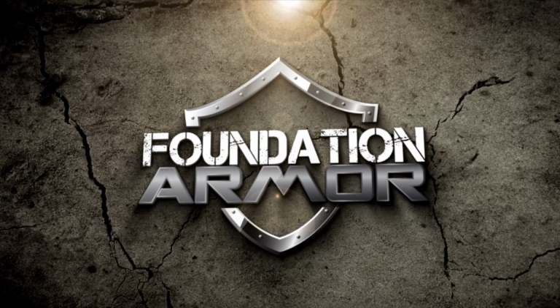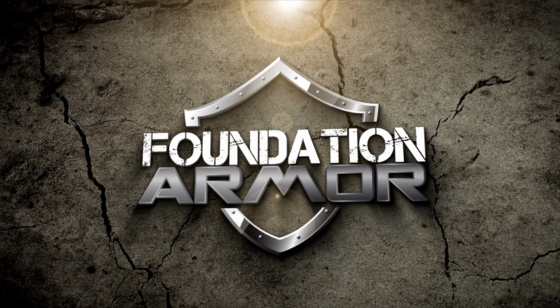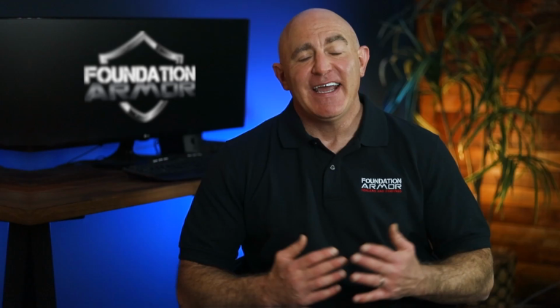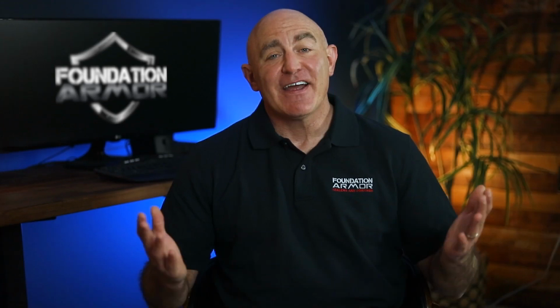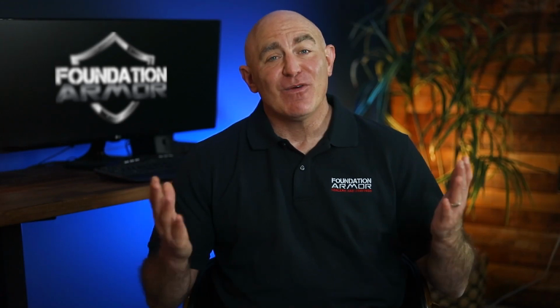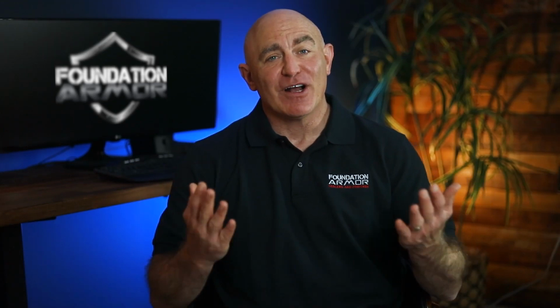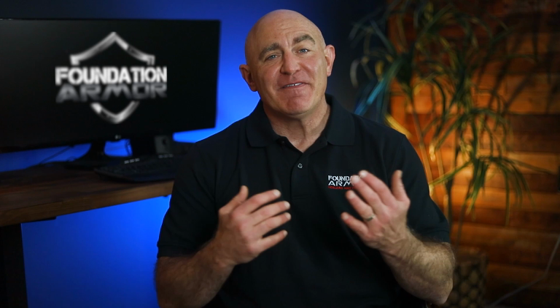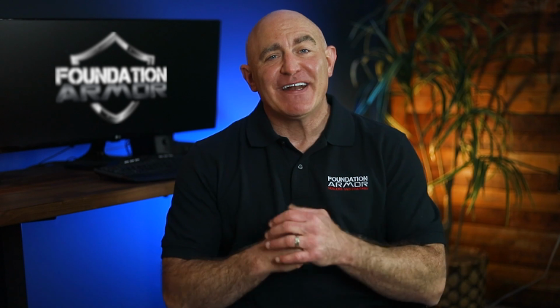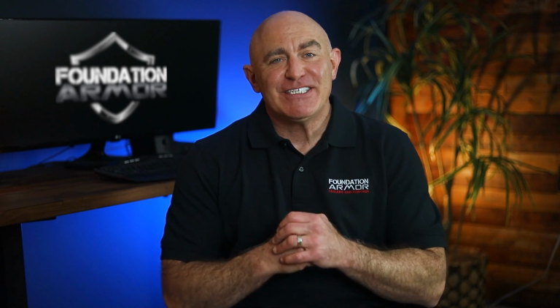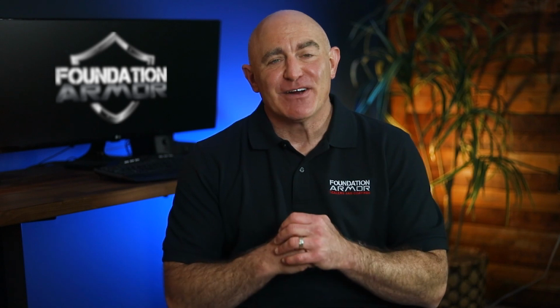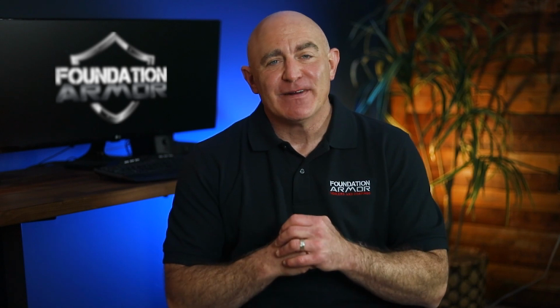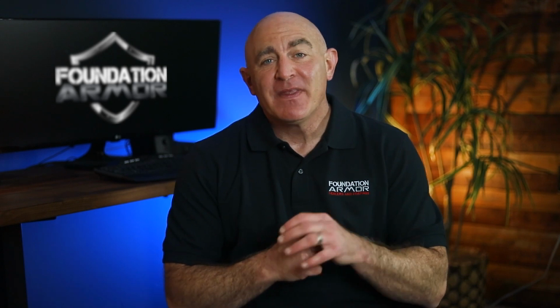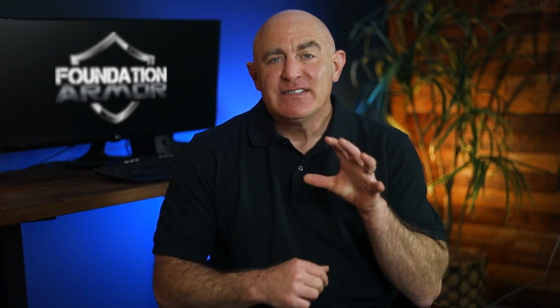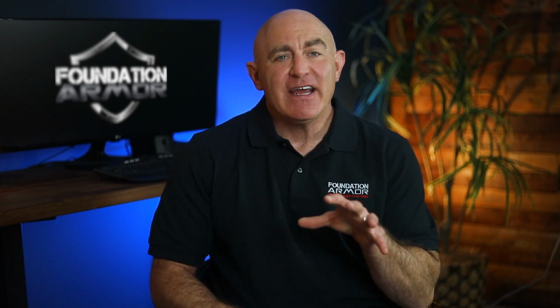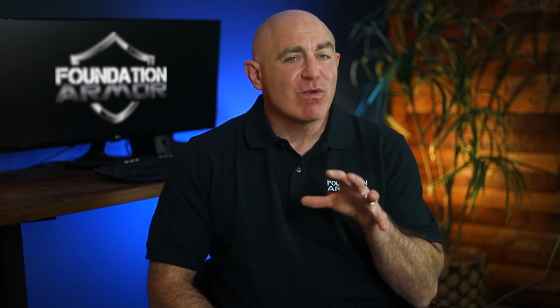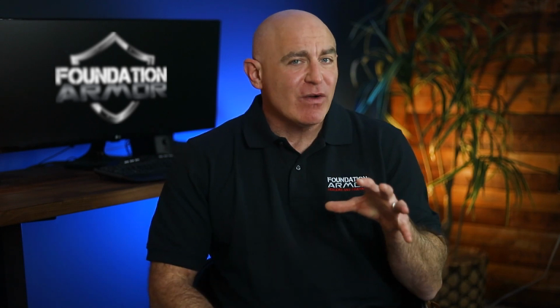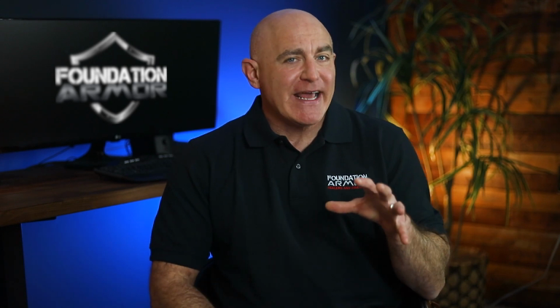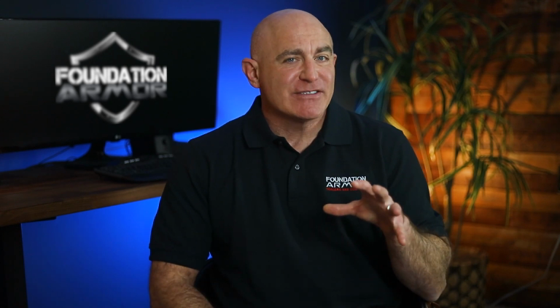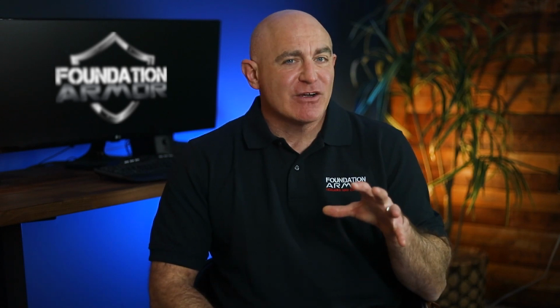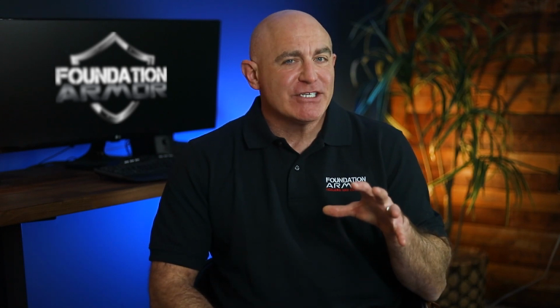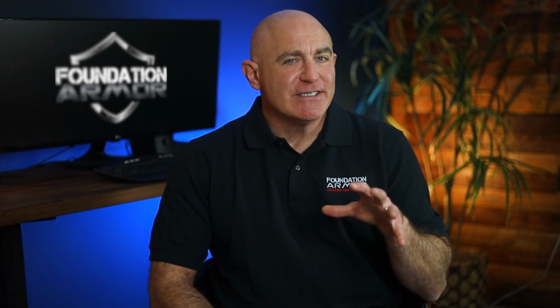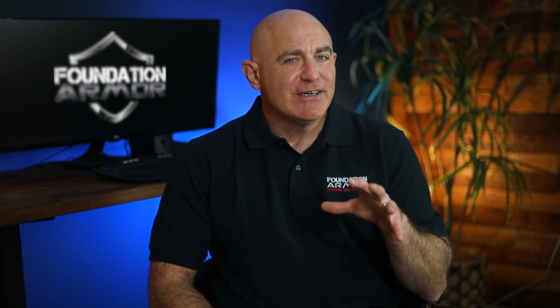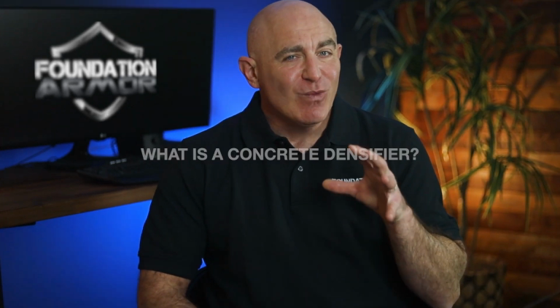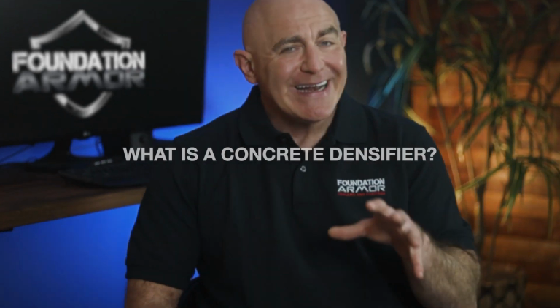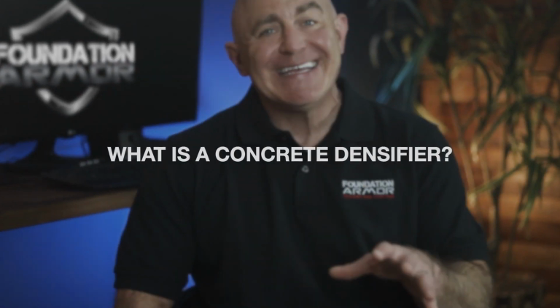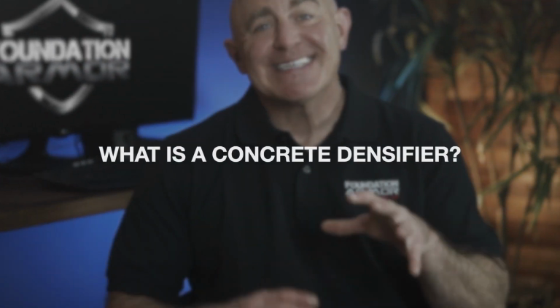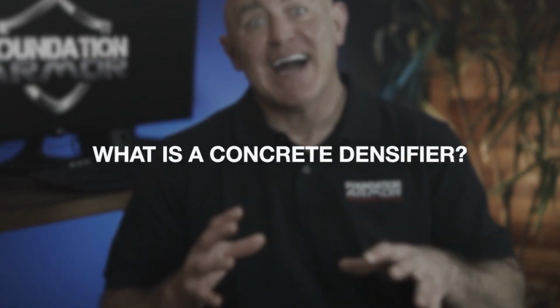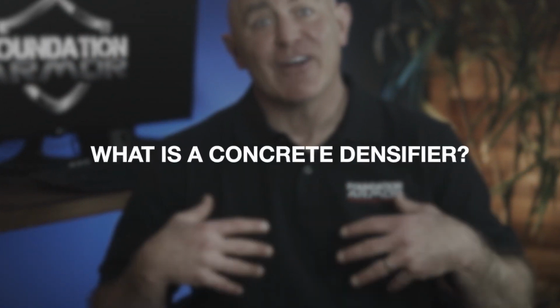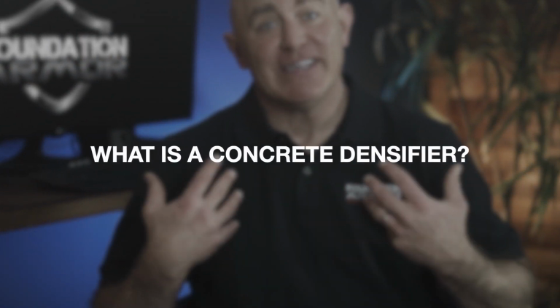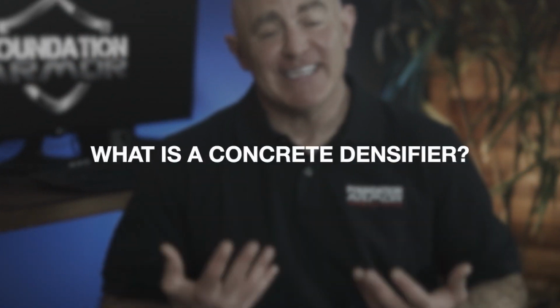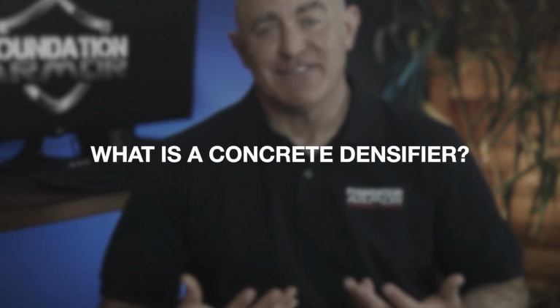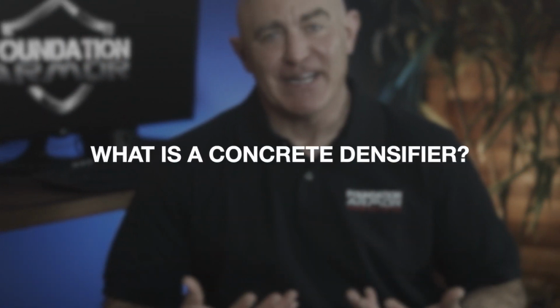Hey there, welcome to Foundation Armor. Today we're going to answer the question: what is a concrete densifier?